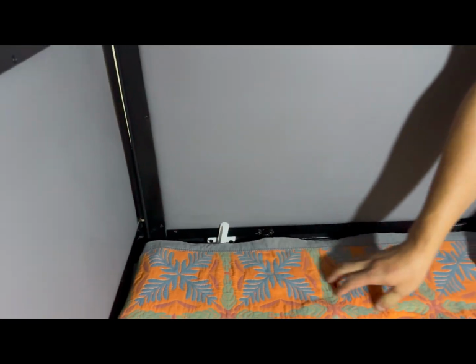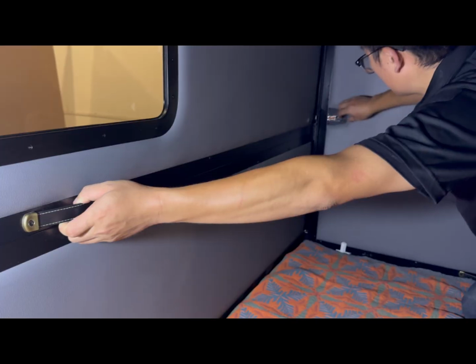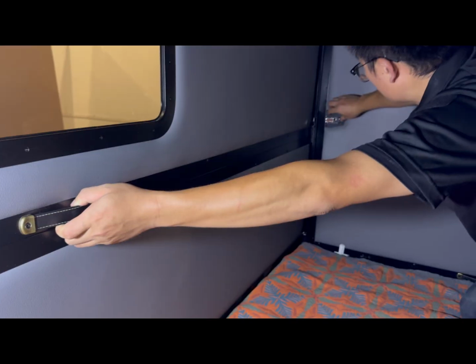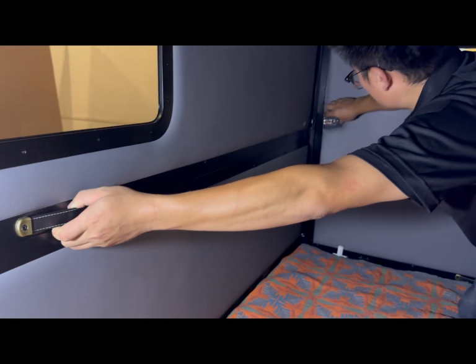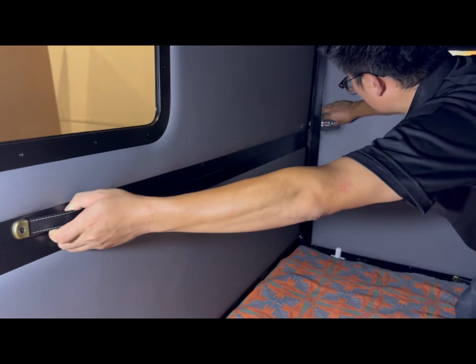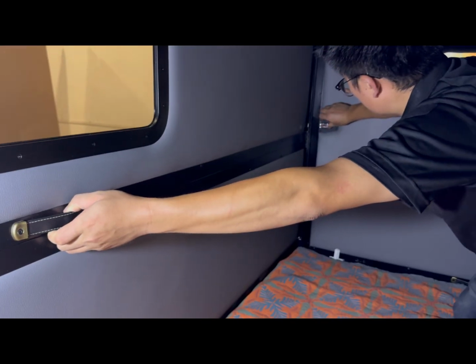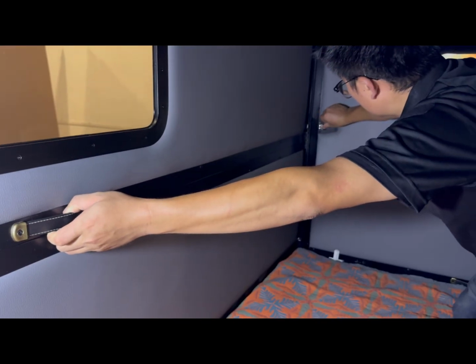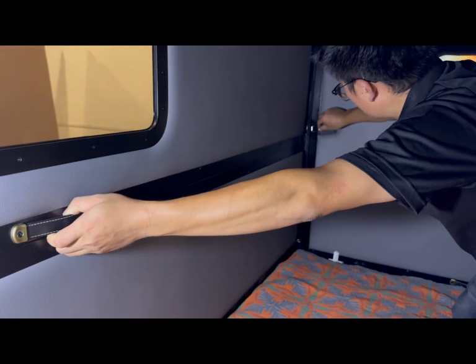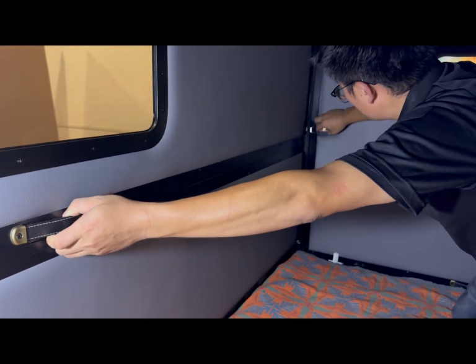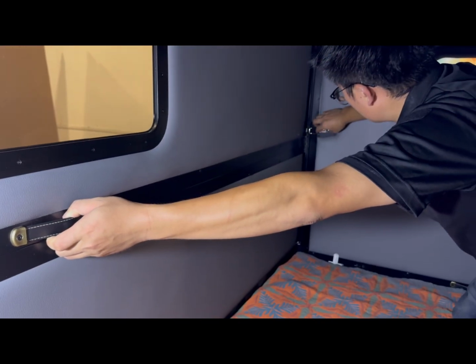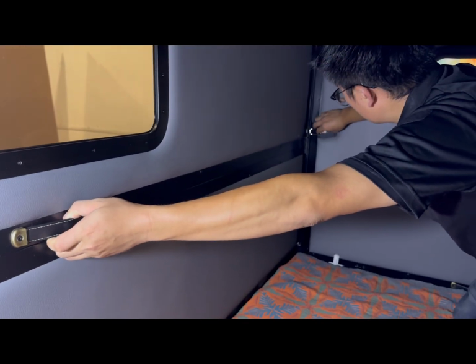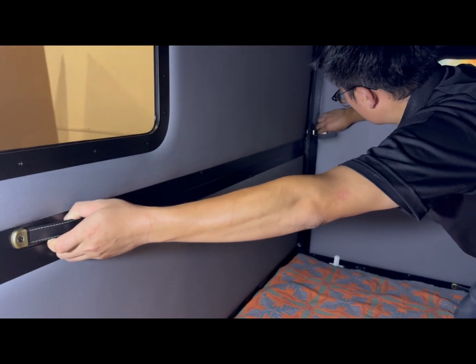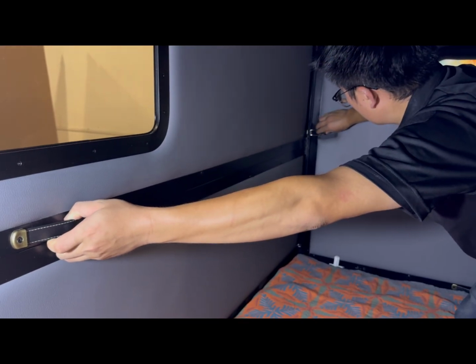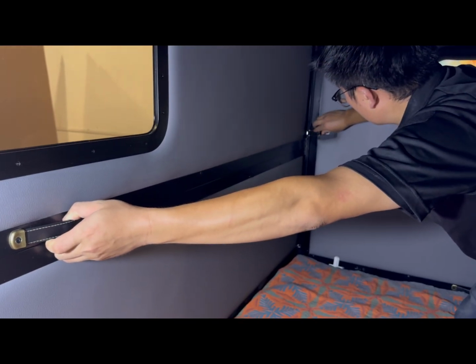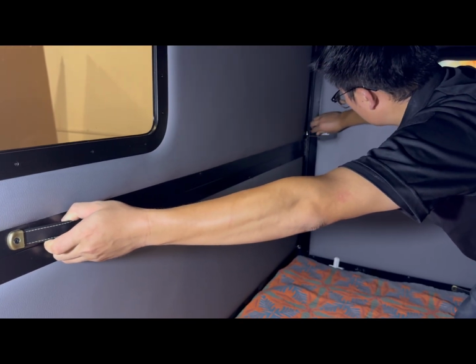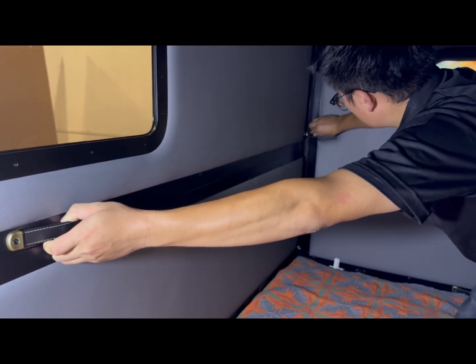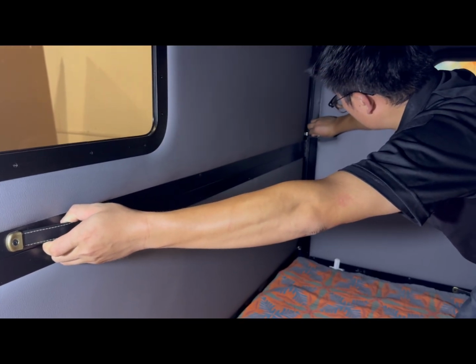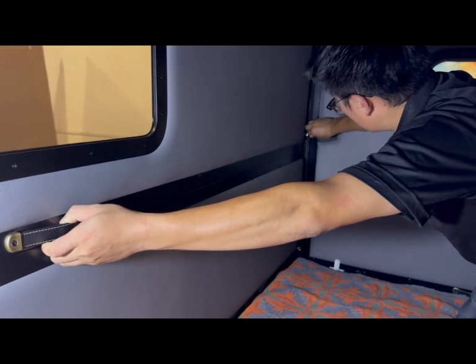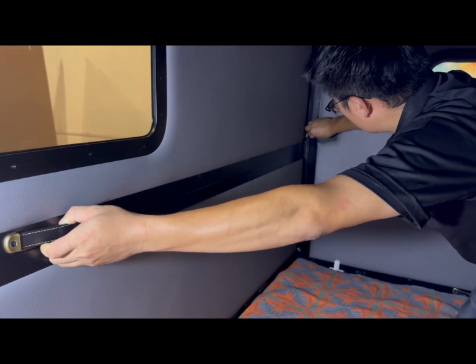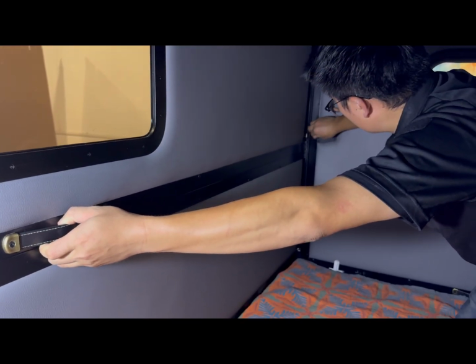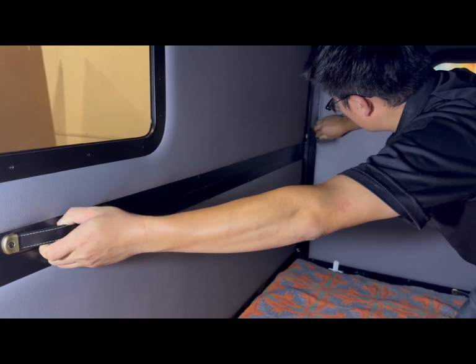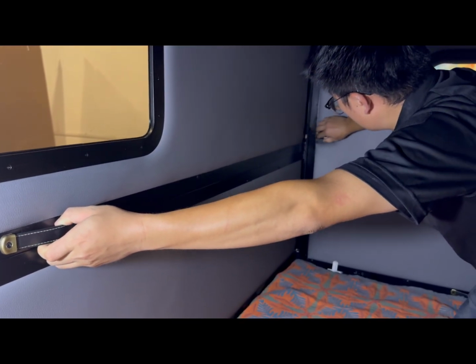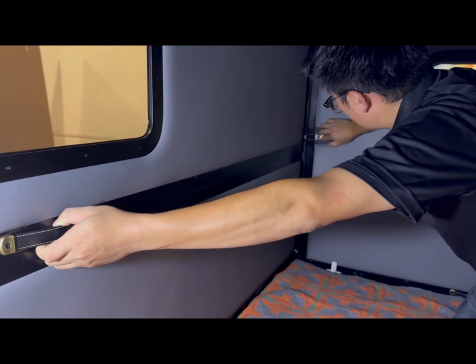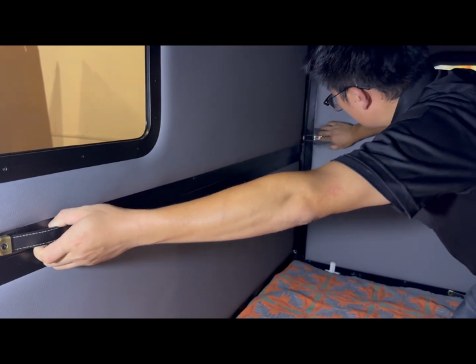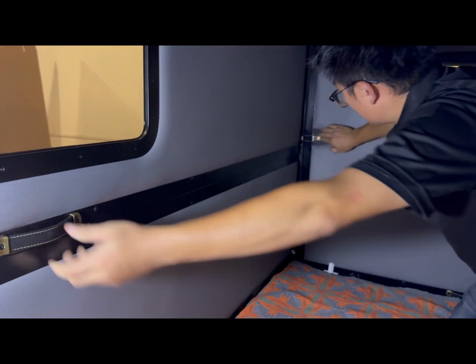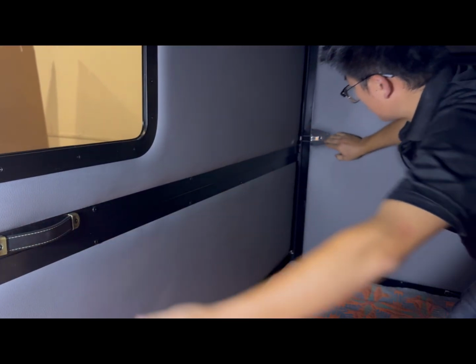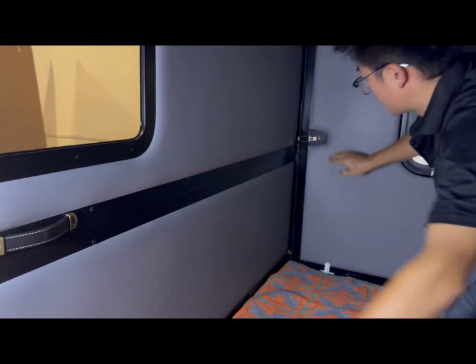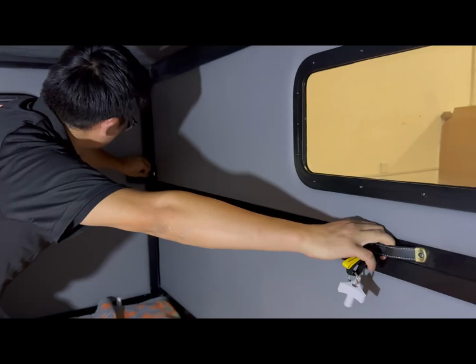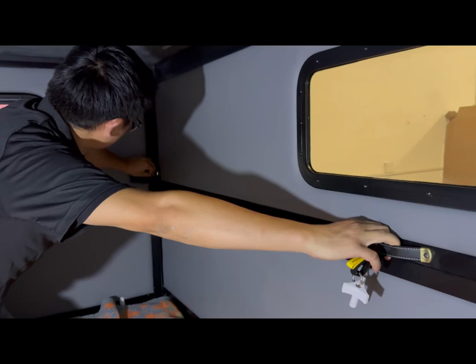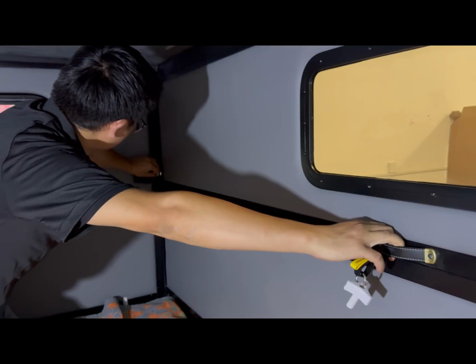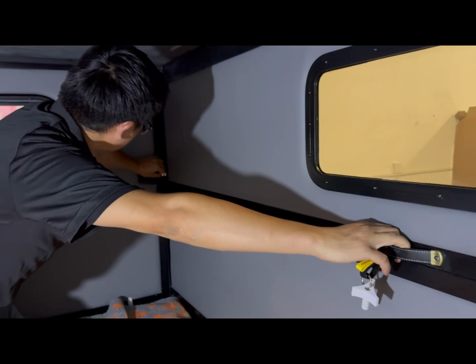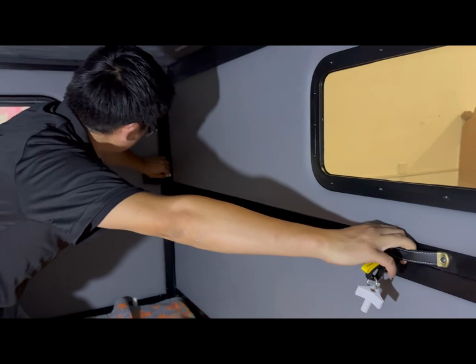After lowering, secure with the bottom latches, then fasten with the side latches.